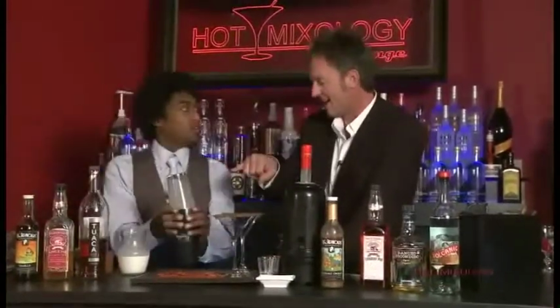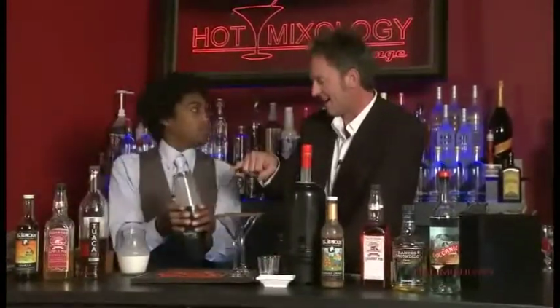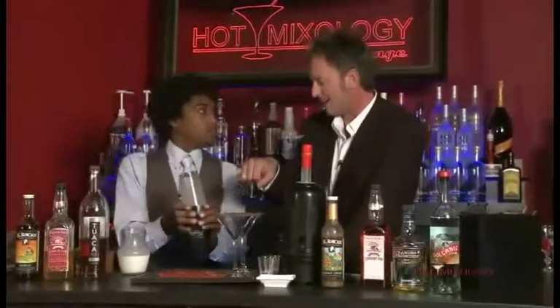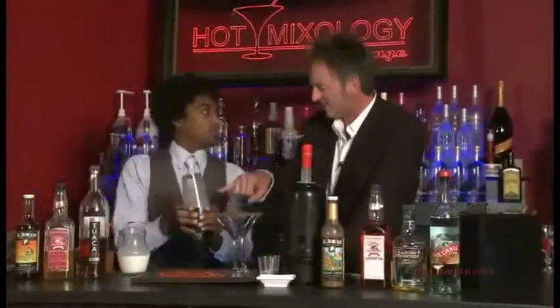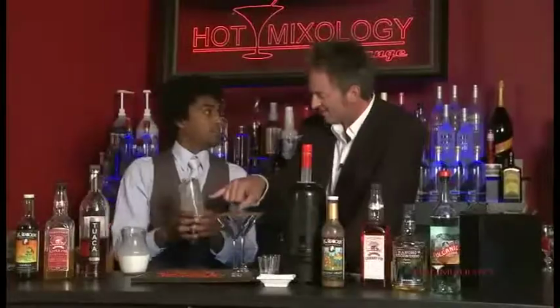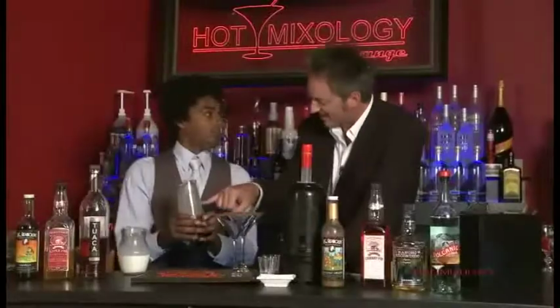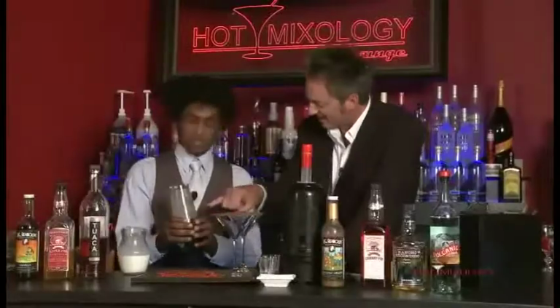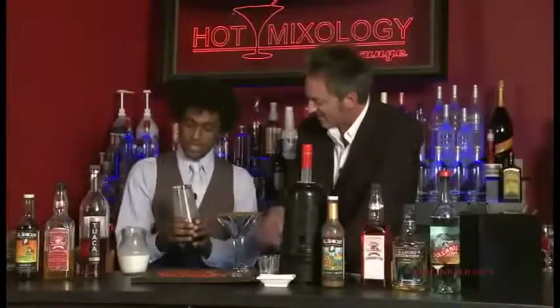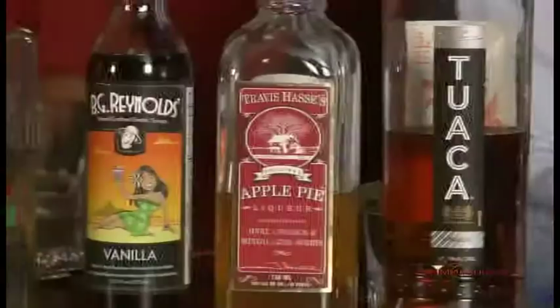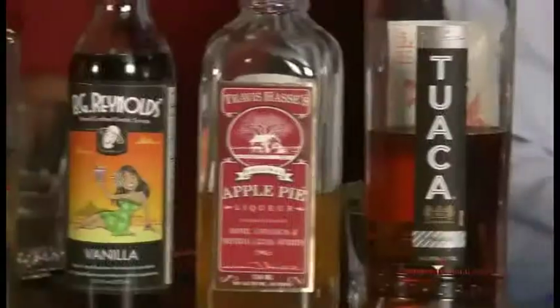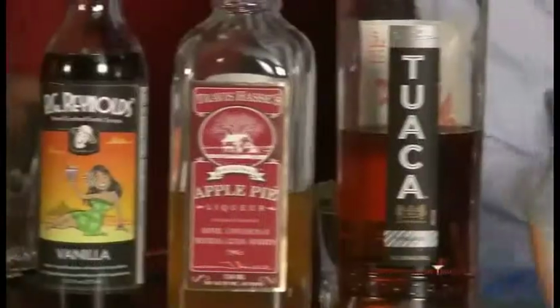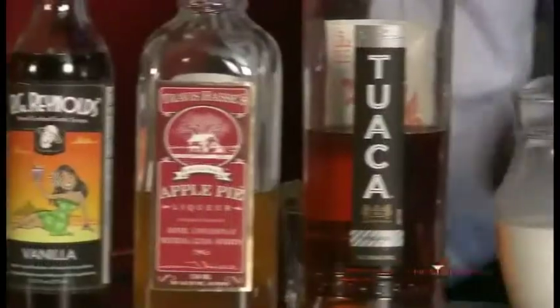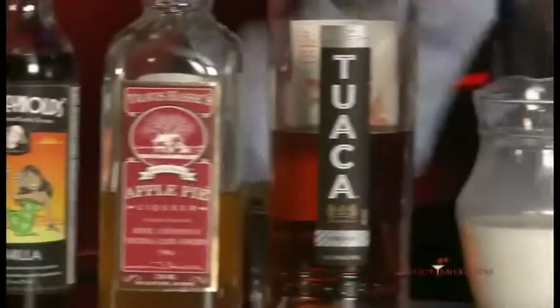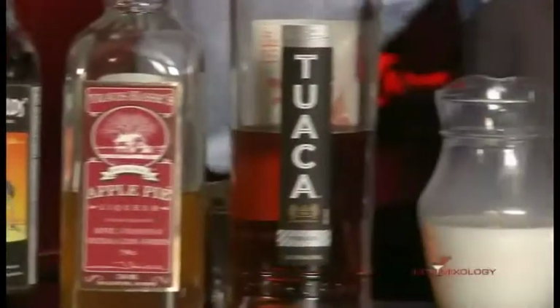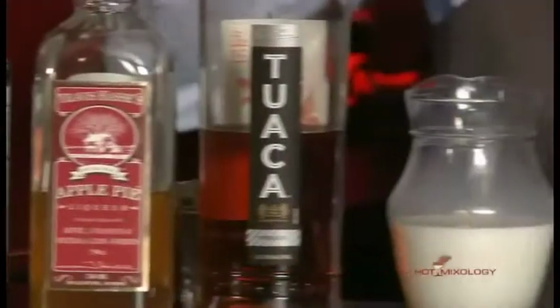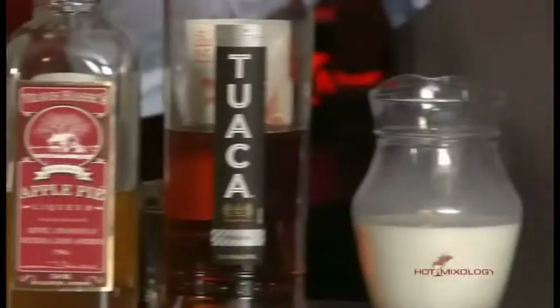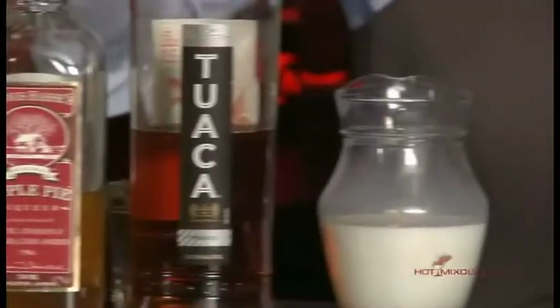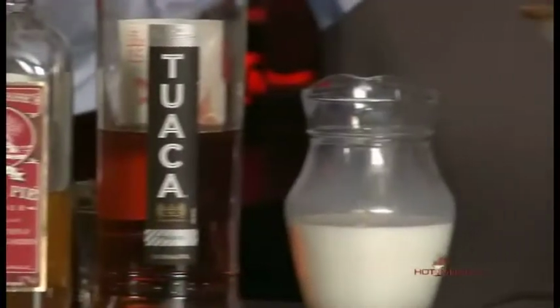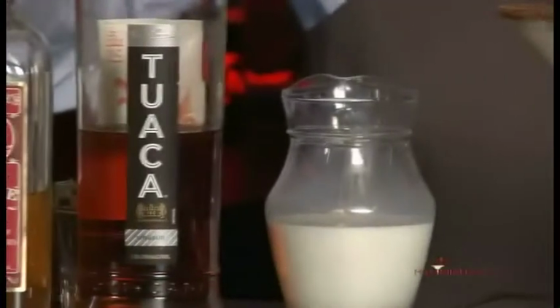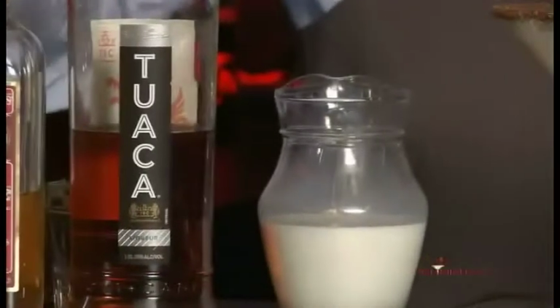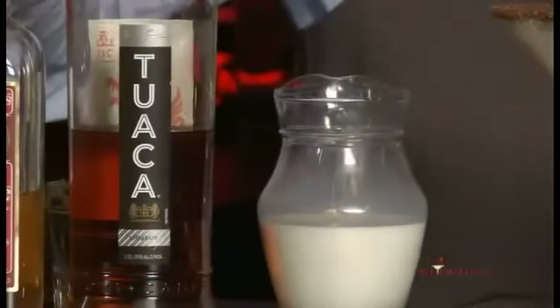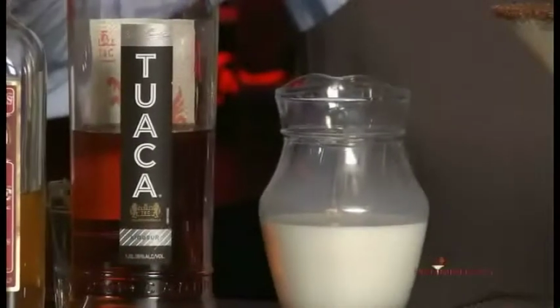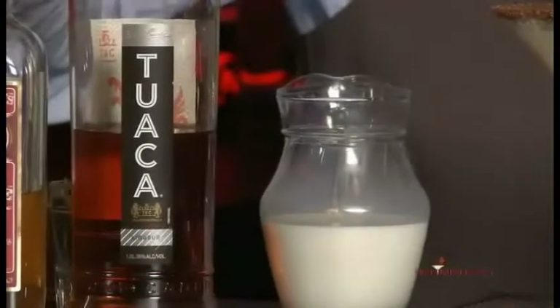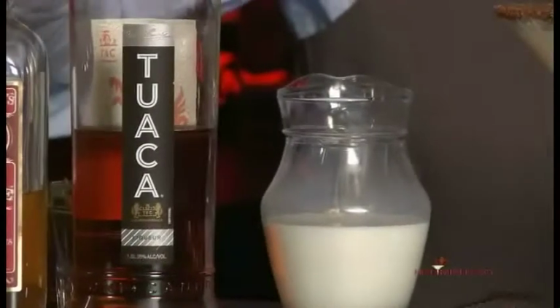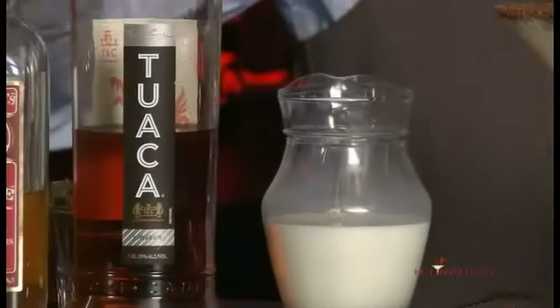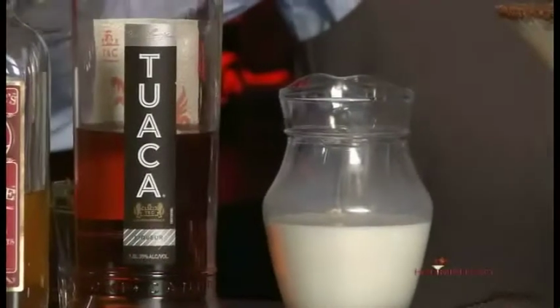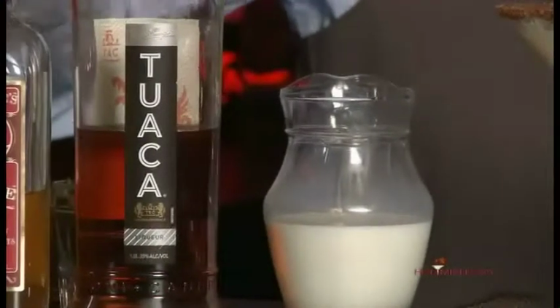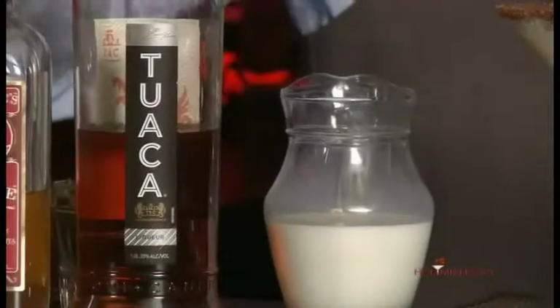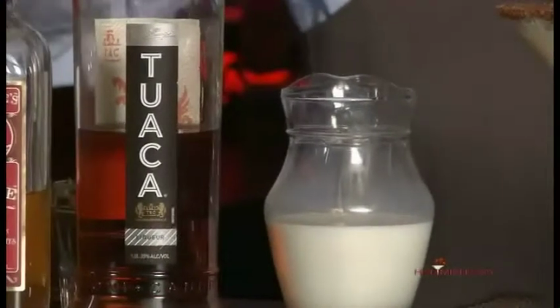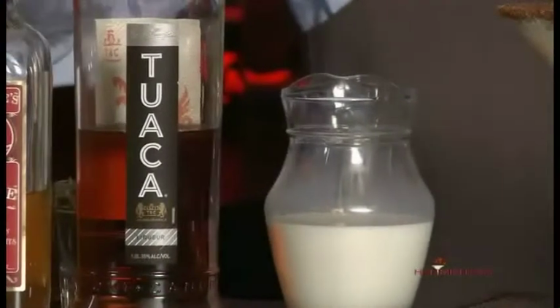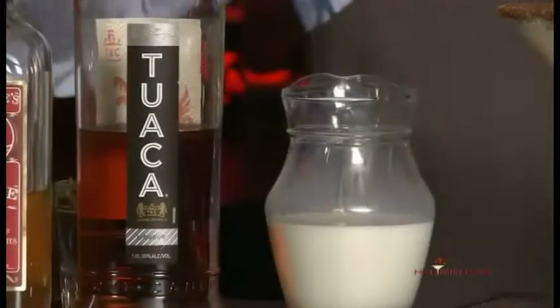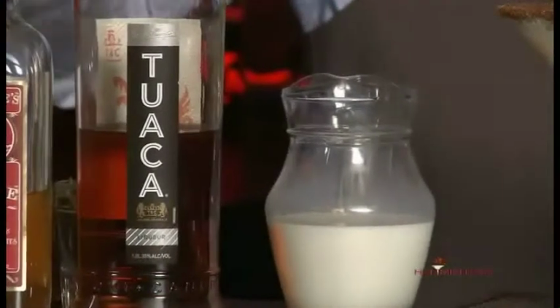And what gives it that color? We put some half and half in there — give it that creaminess, that light flavor in the flan.